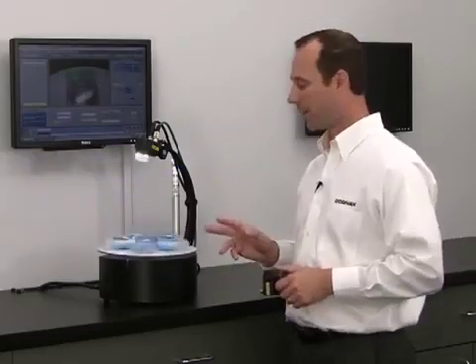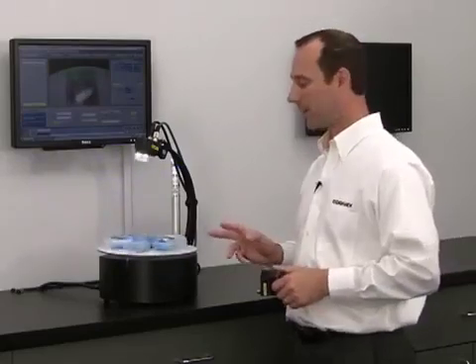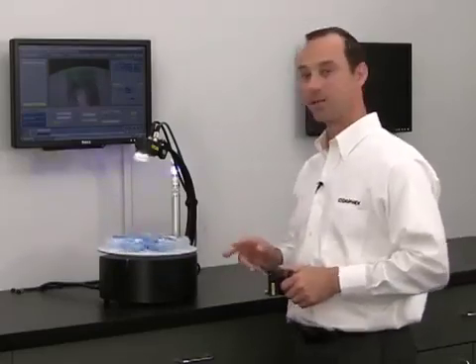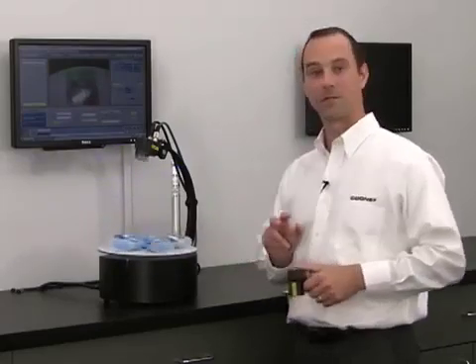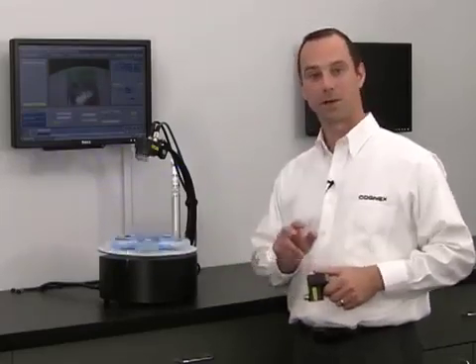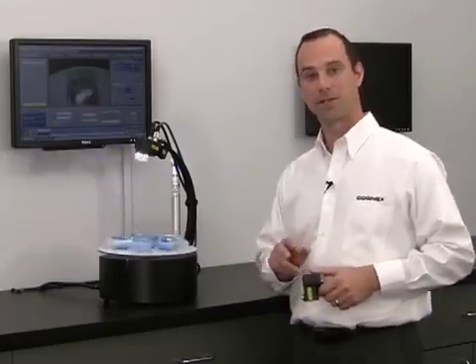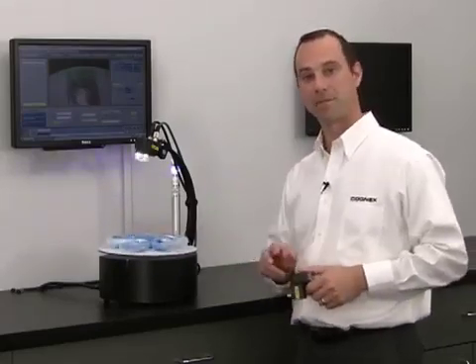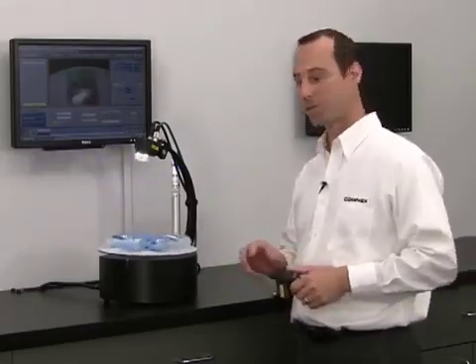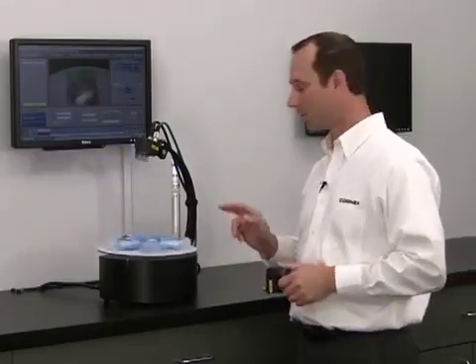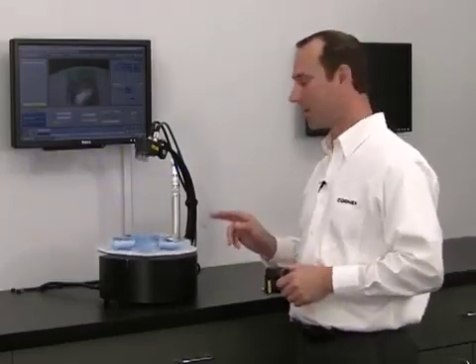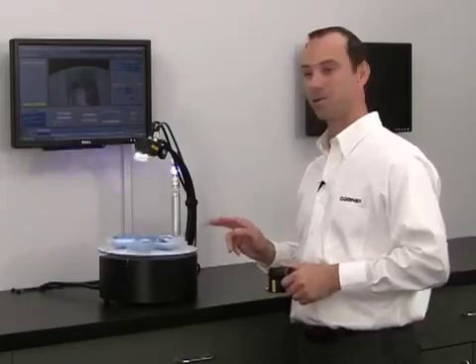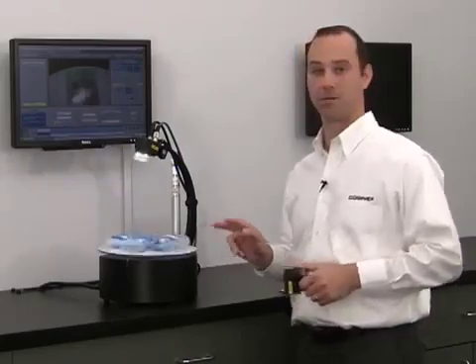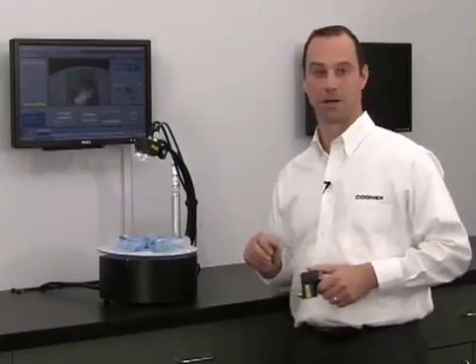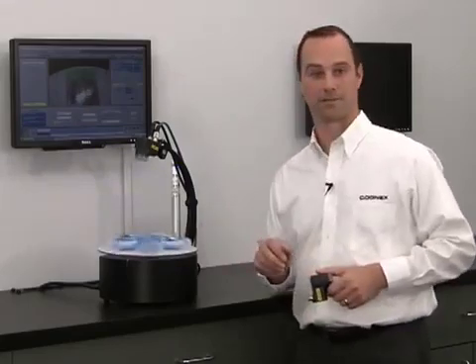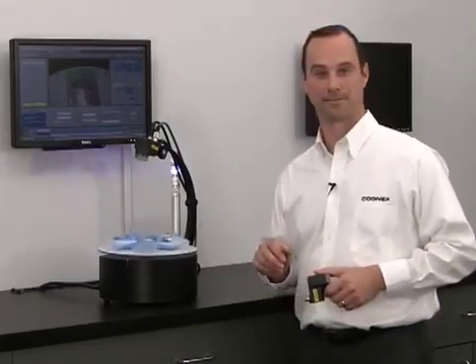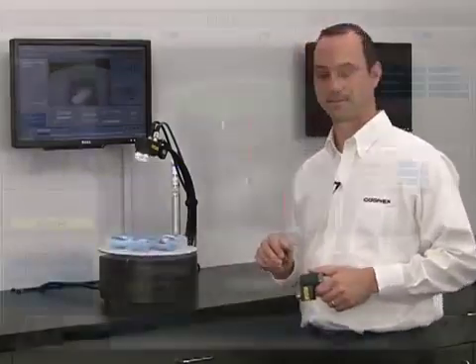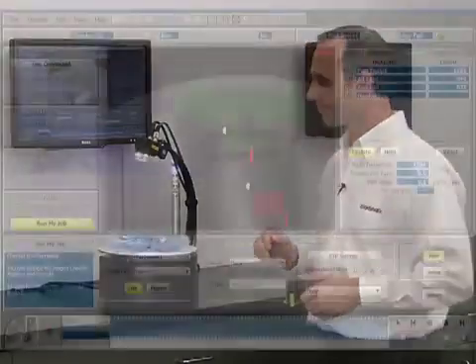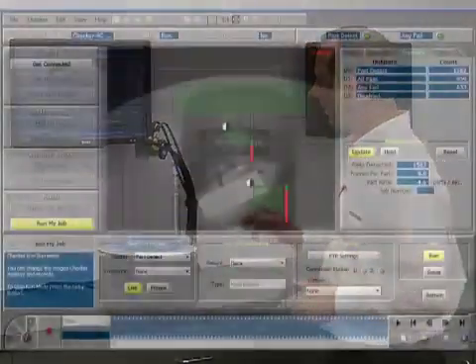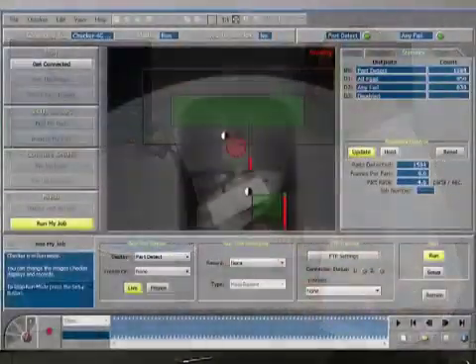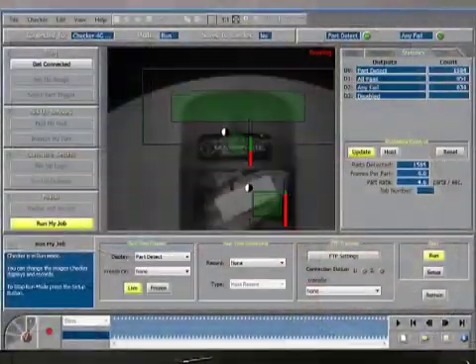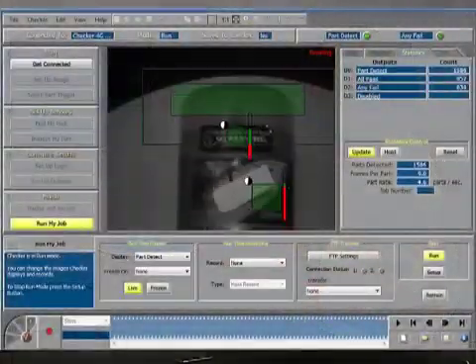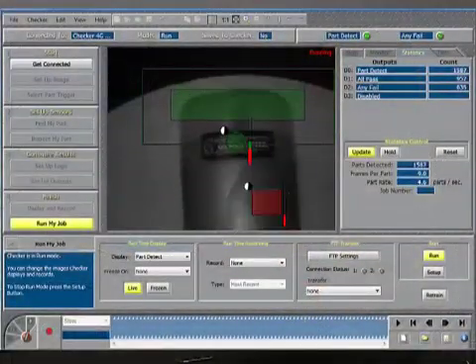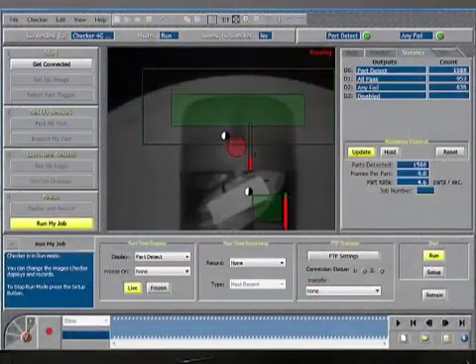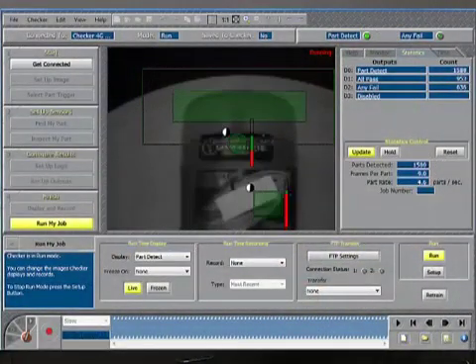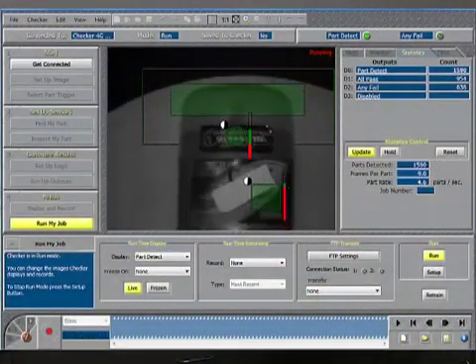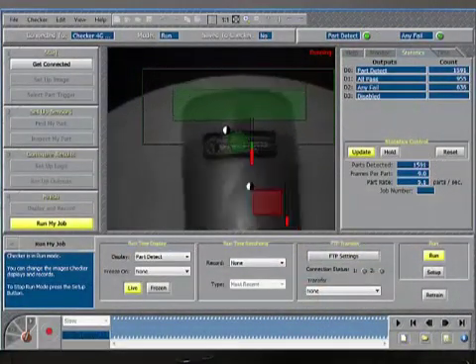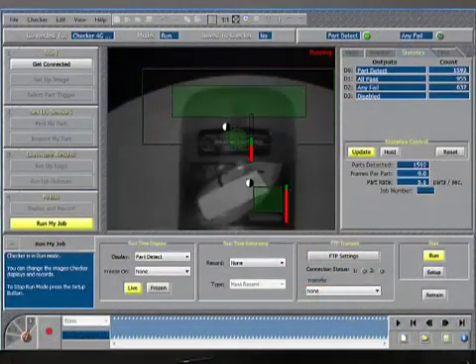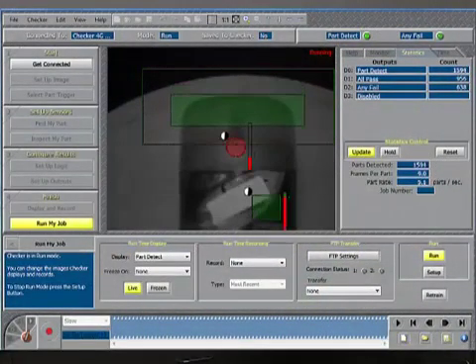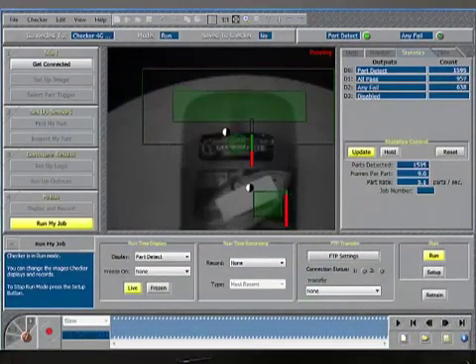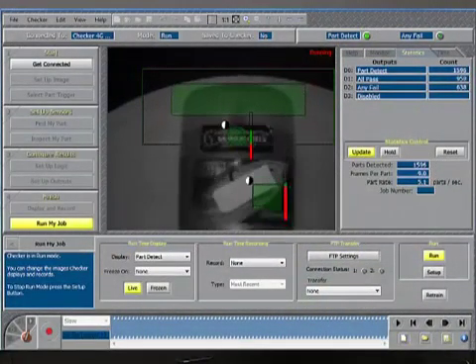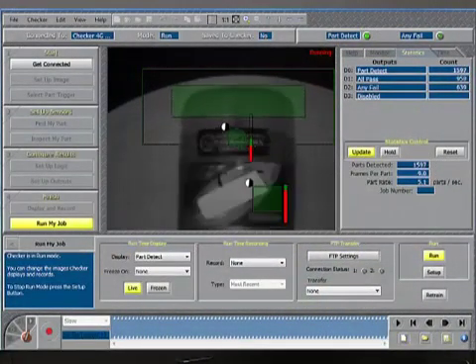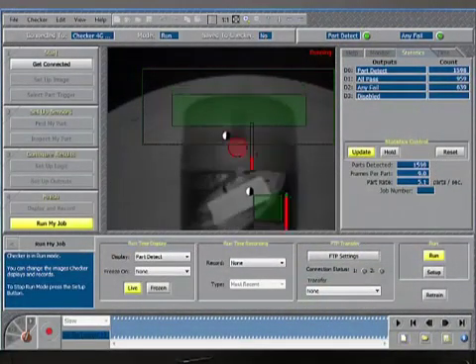Then, it checks for the presence-absence of two labels on the product. Here, we're detecting and inspecting at a rate of five parts per second.